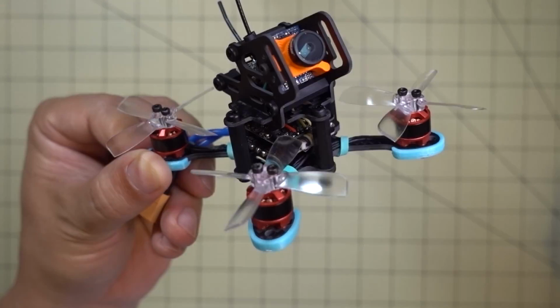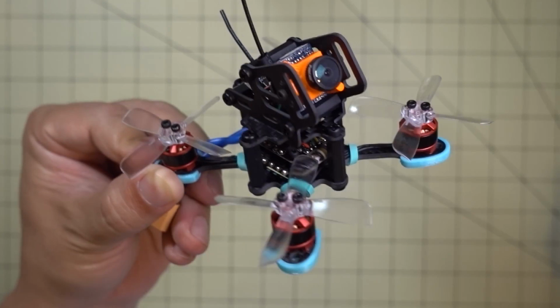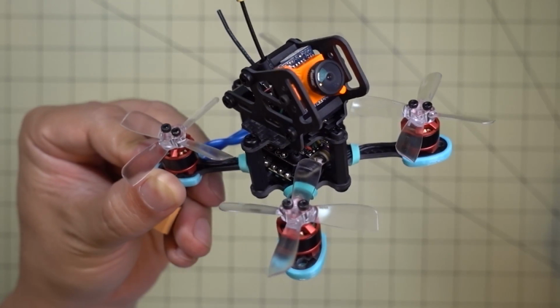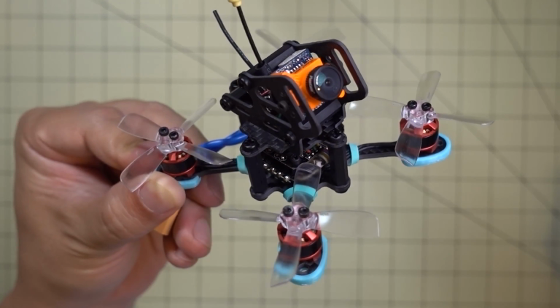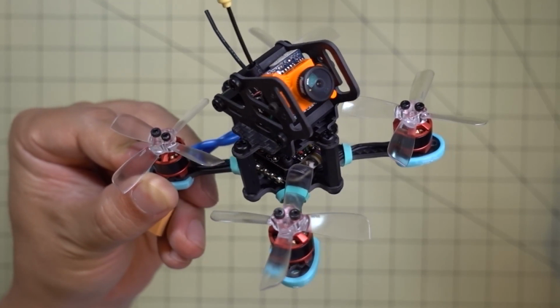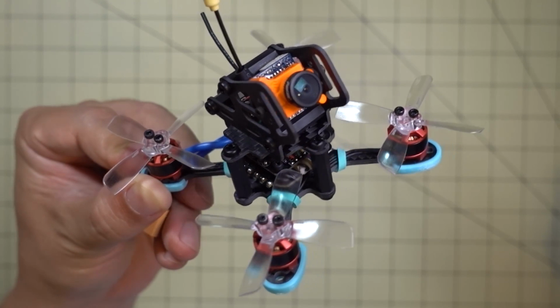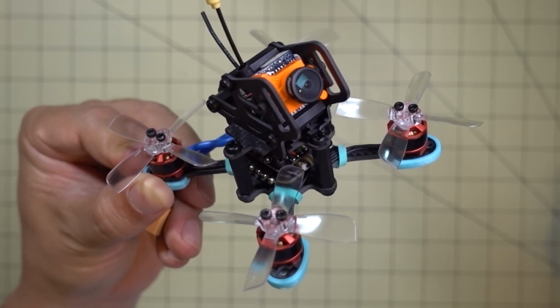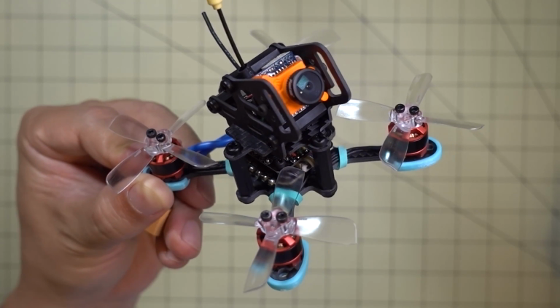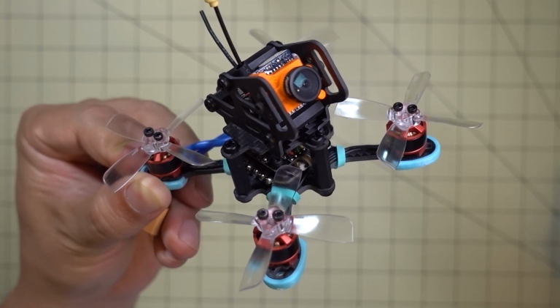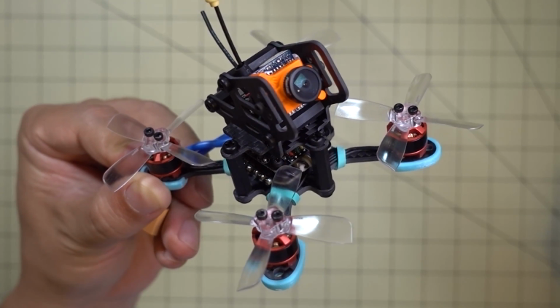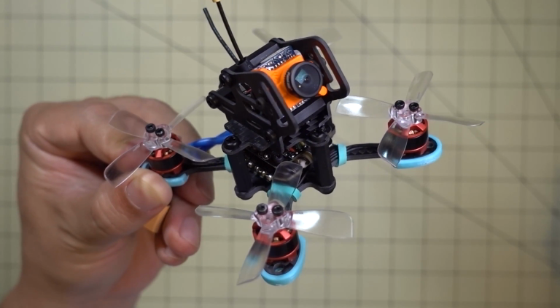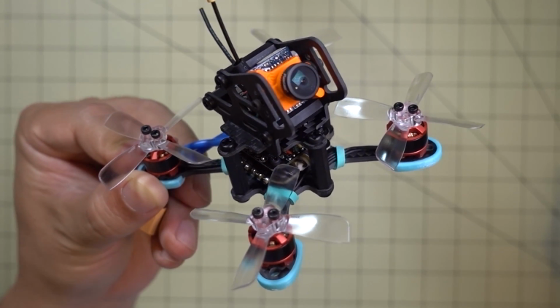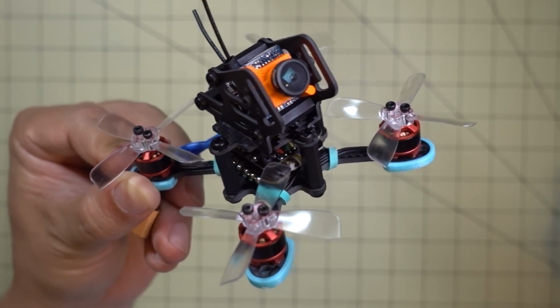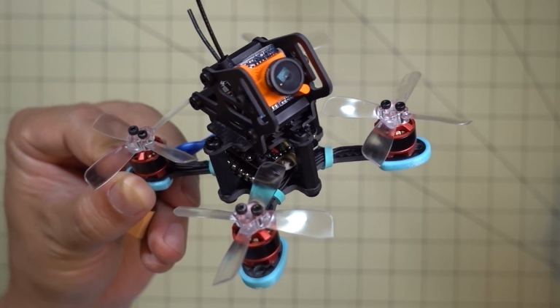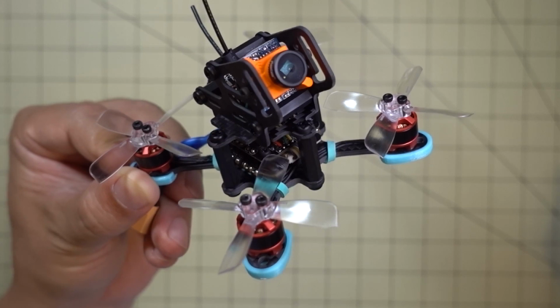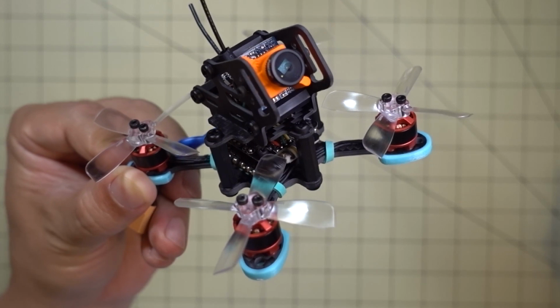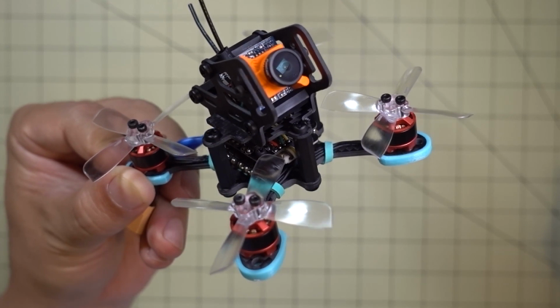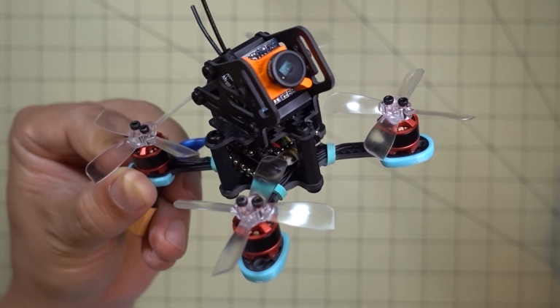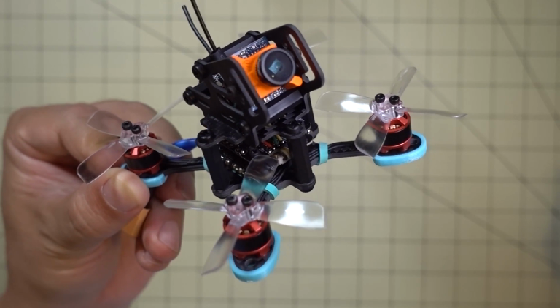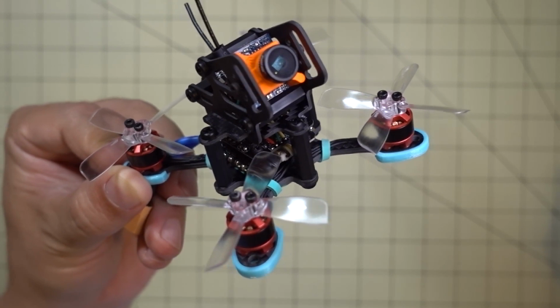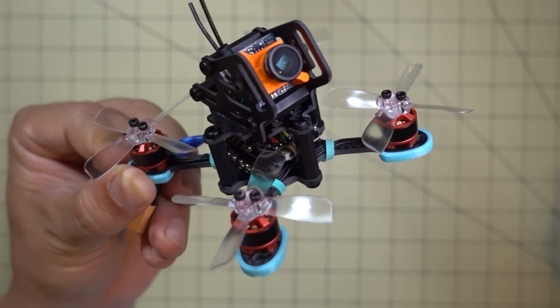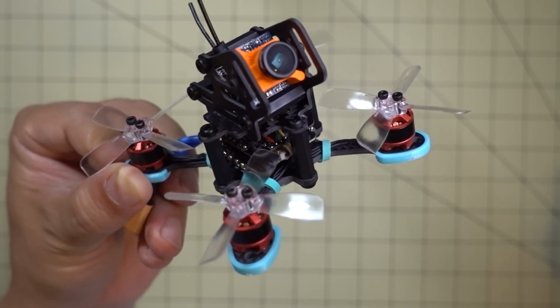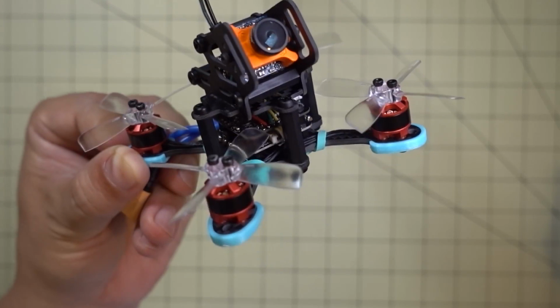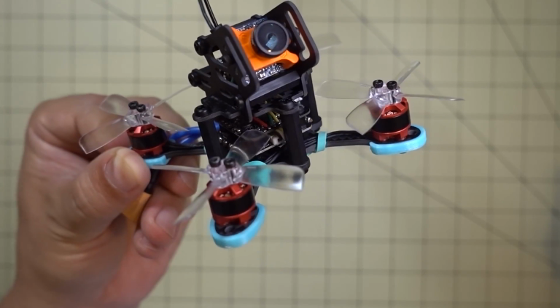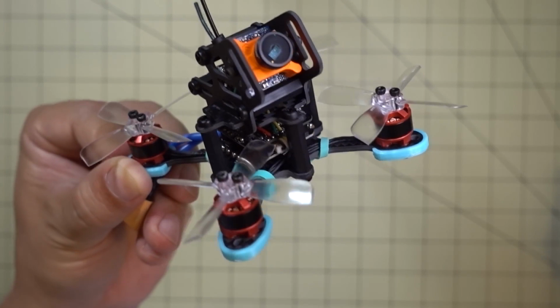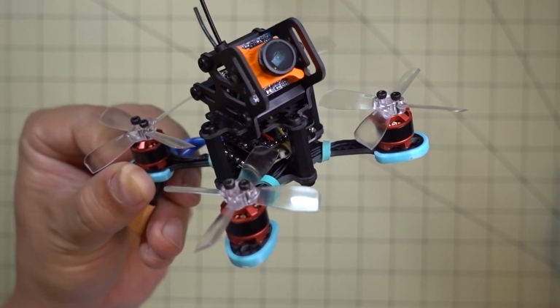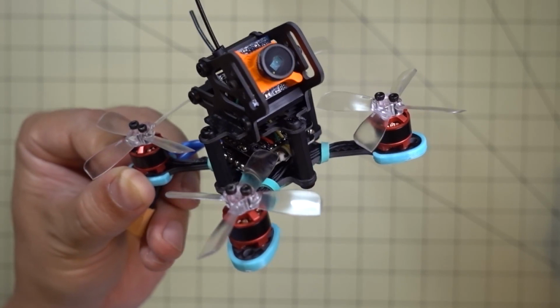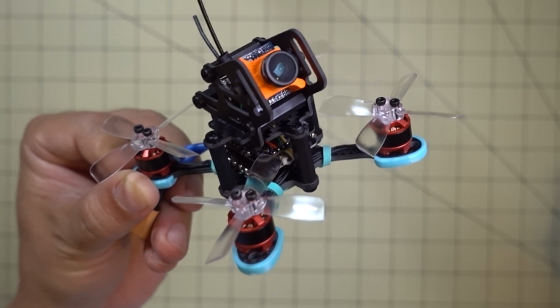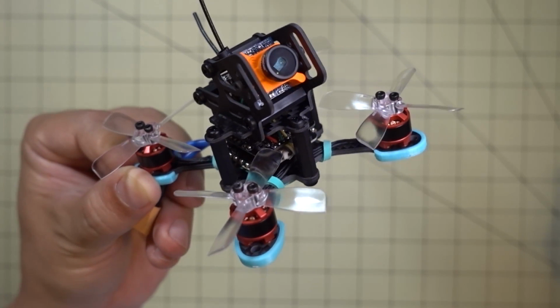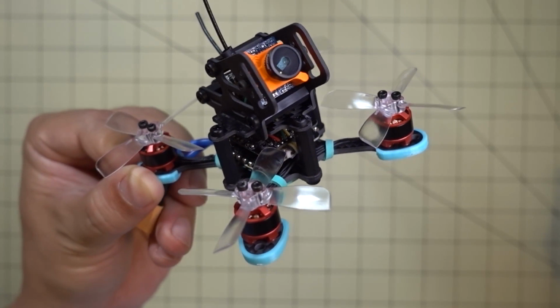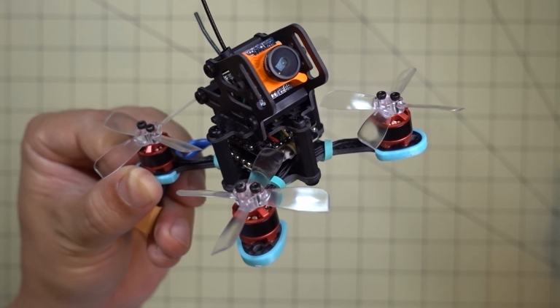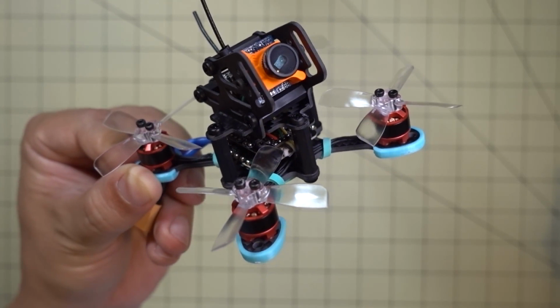I'll go ahead and give this a fly and show you some flight footage. Let me know if you have any questions about this, and I'll talk to you guys later.